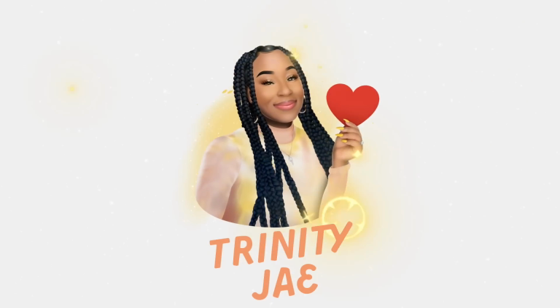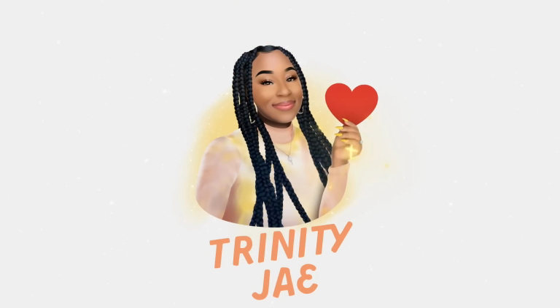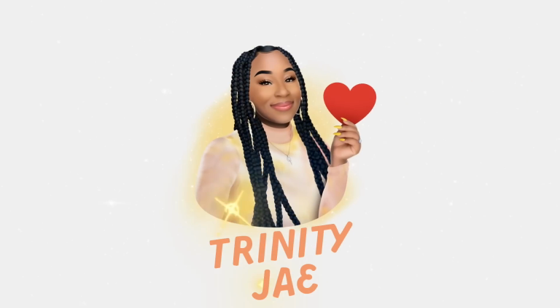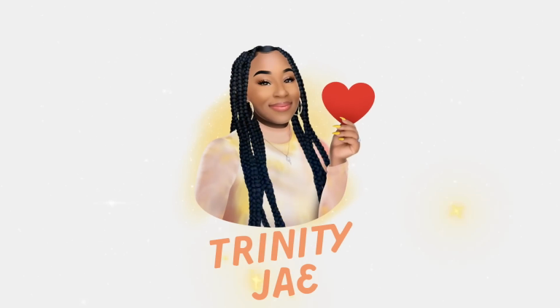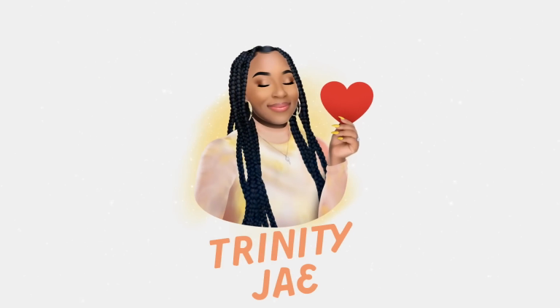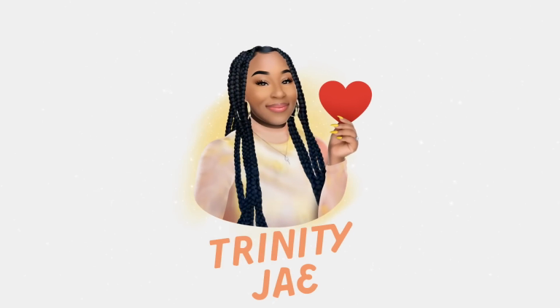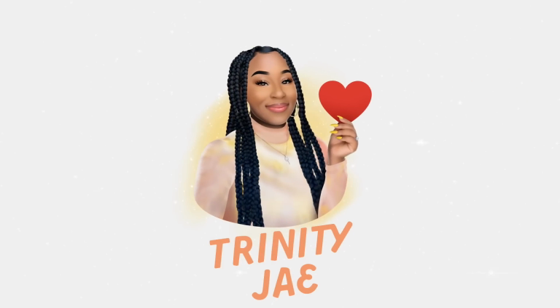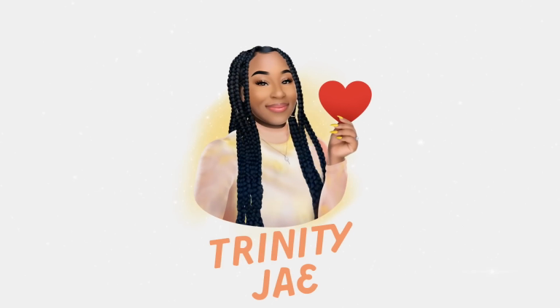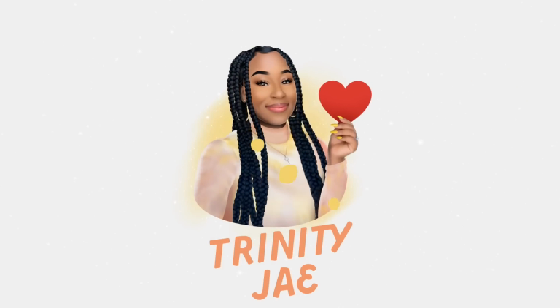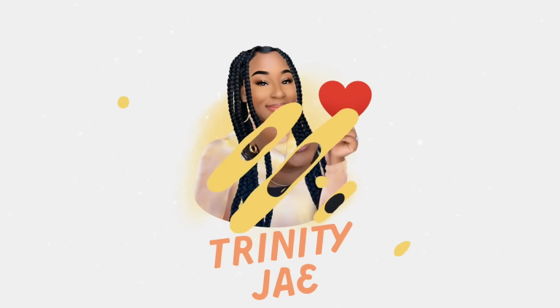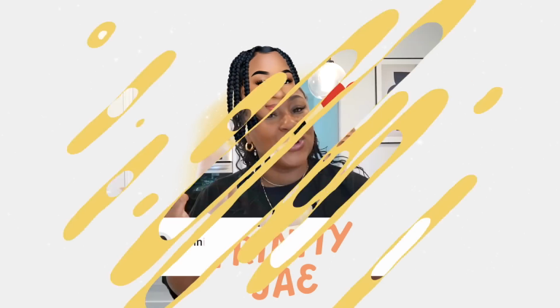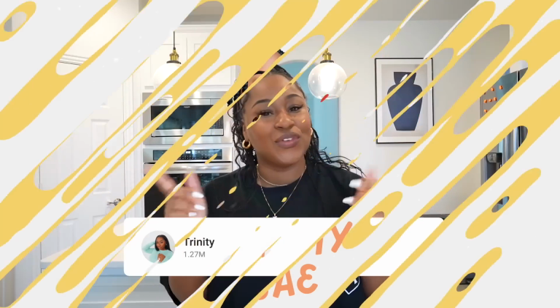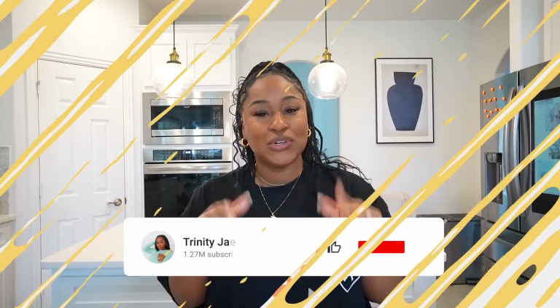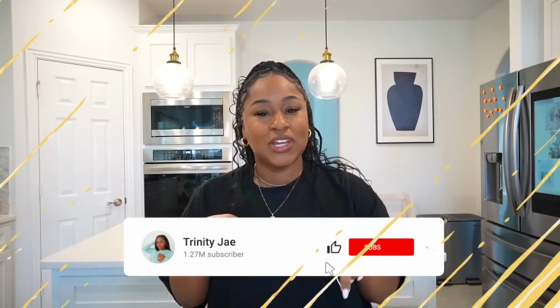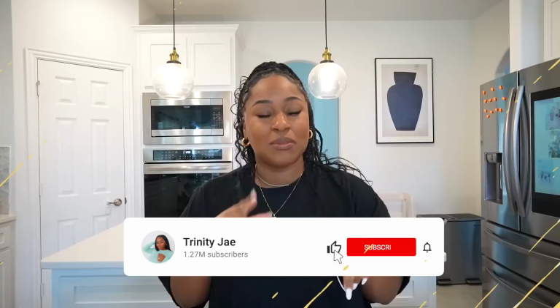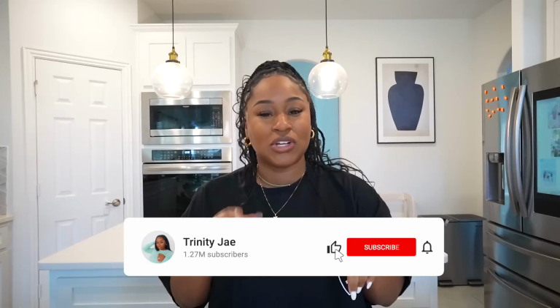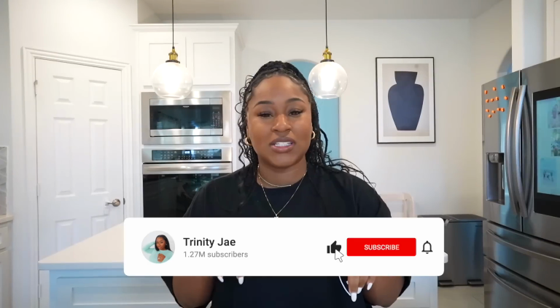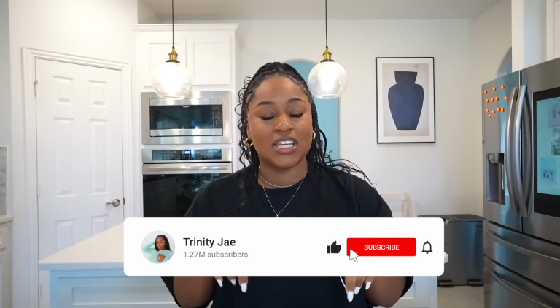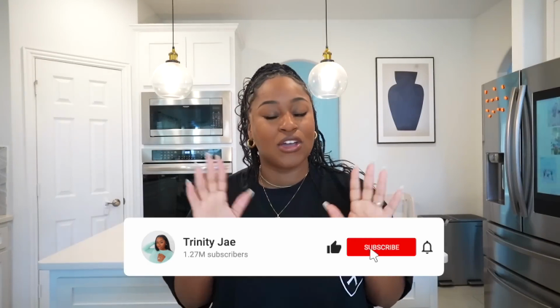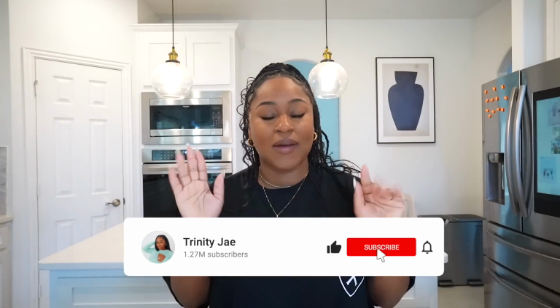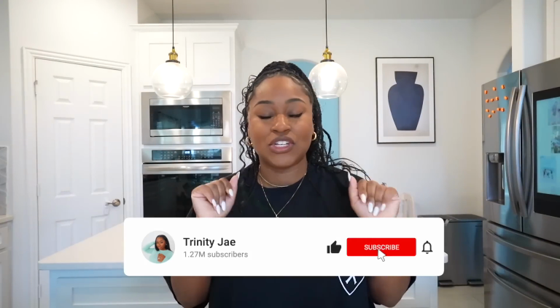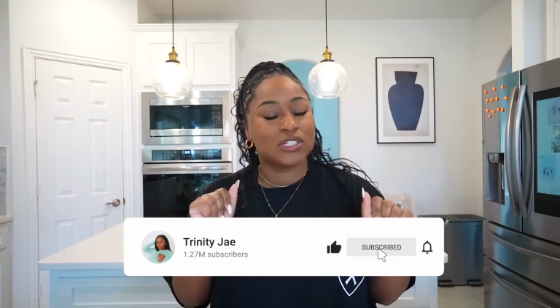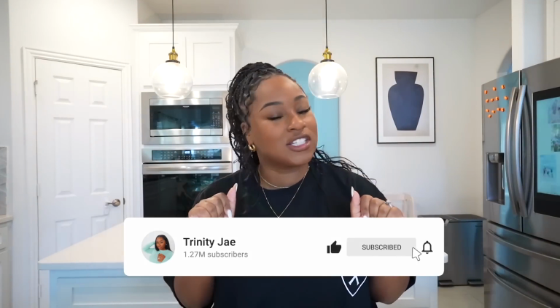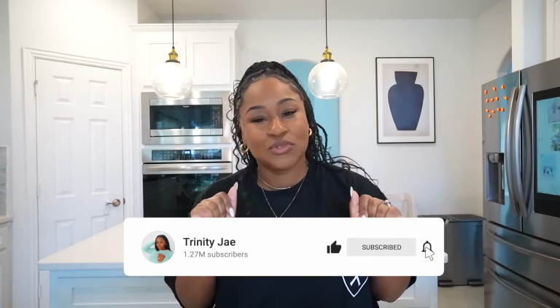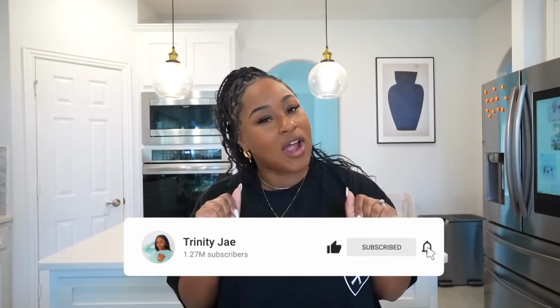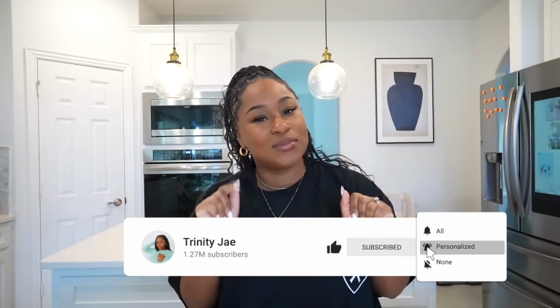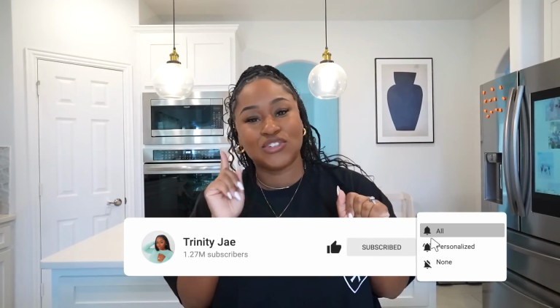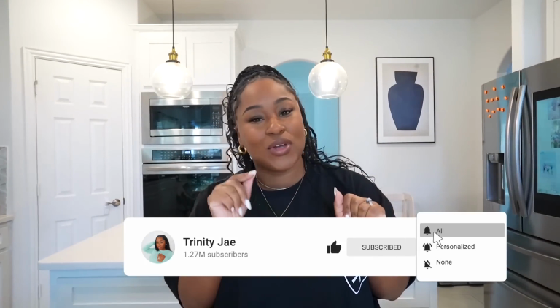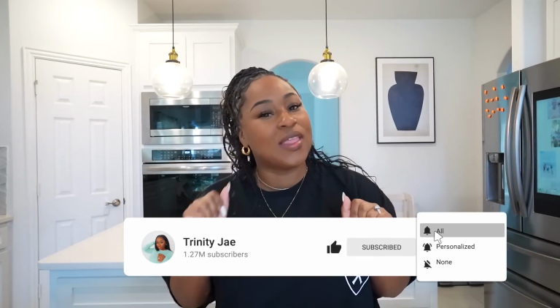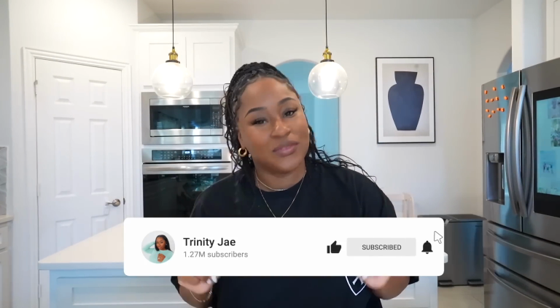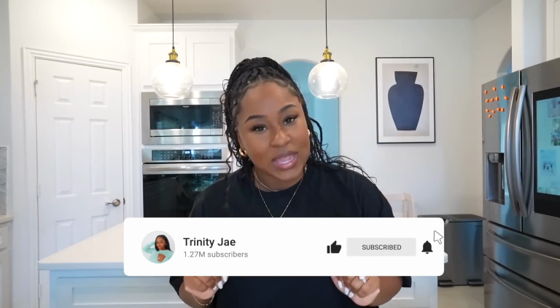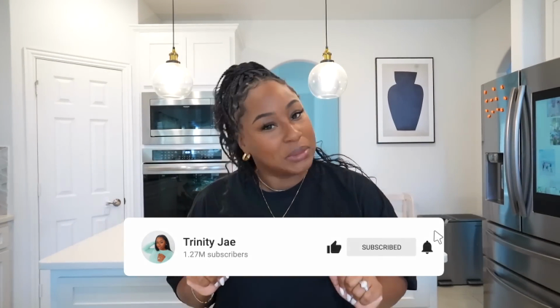What's up, JT? Welcome back to the channel. If you're new here, I'm Trinity. All you have to do is click subscribe to join the family.